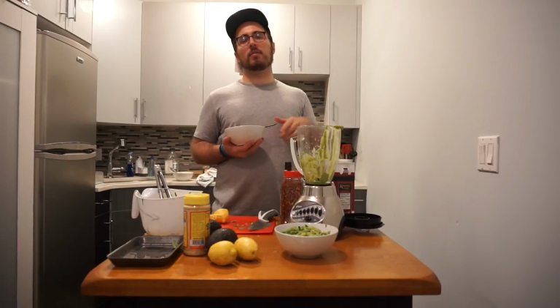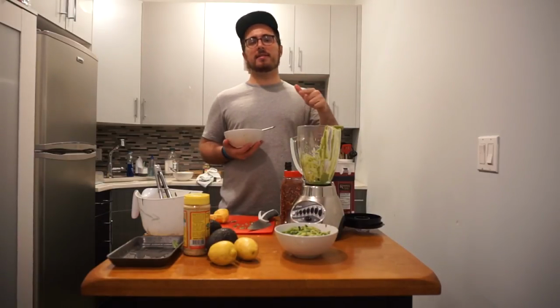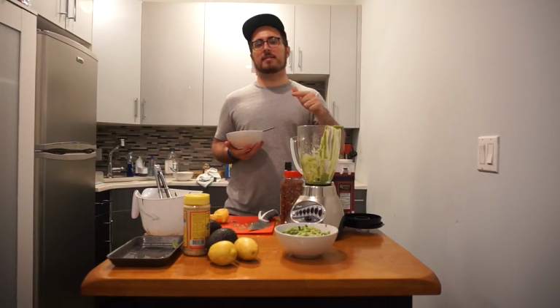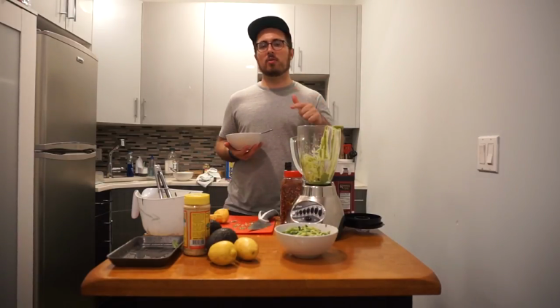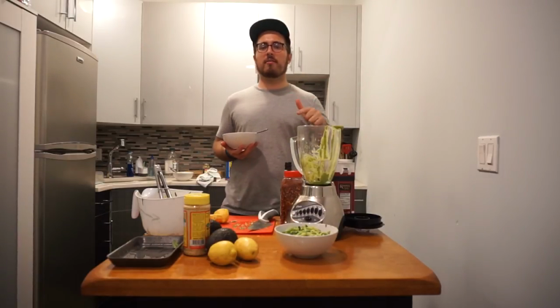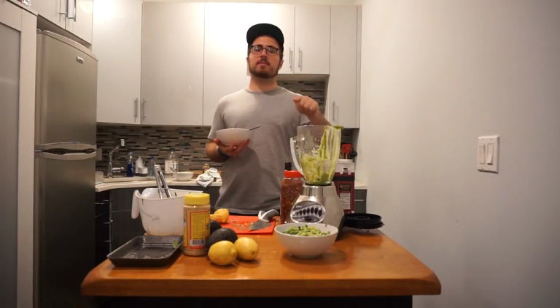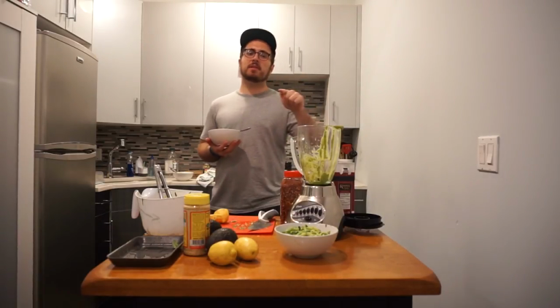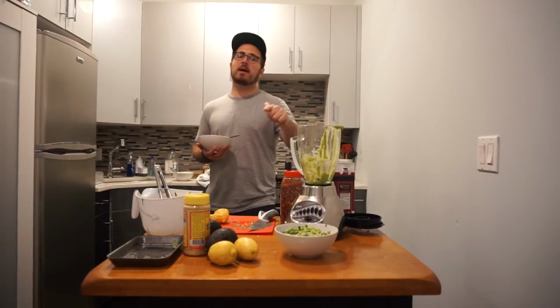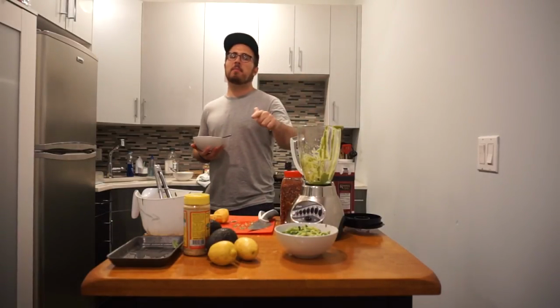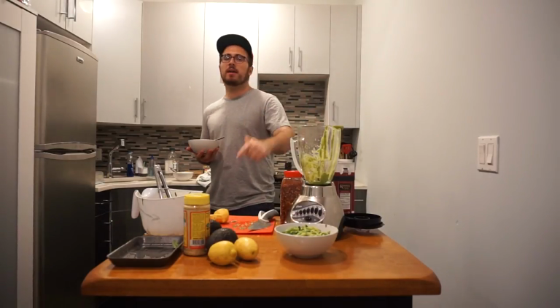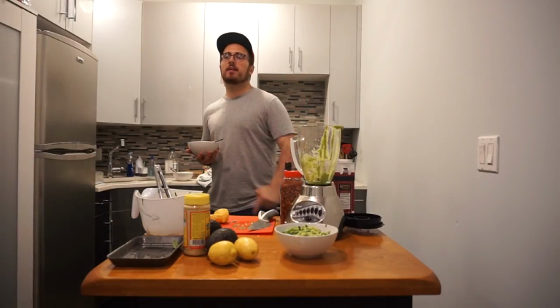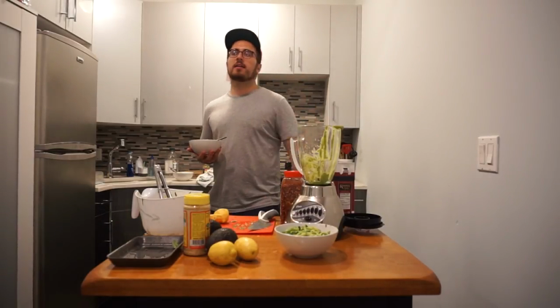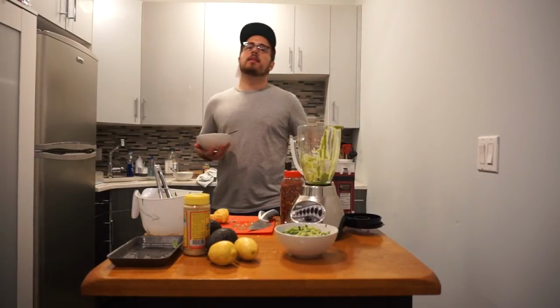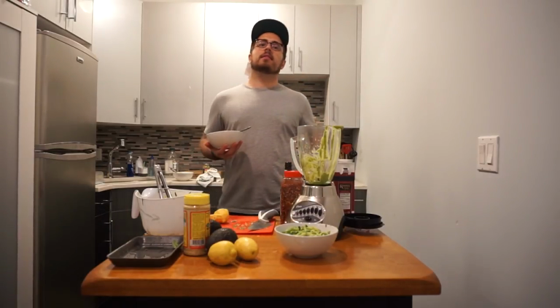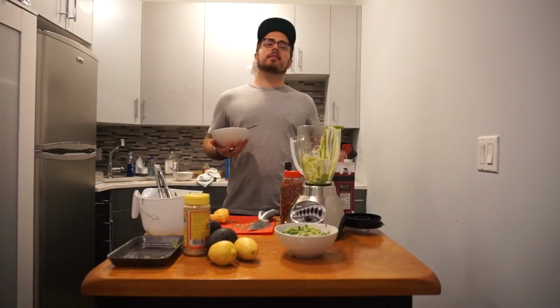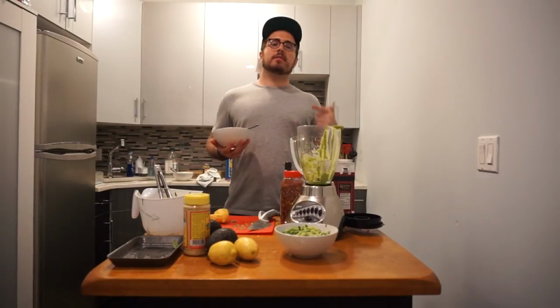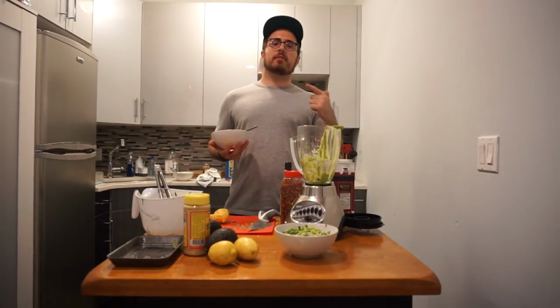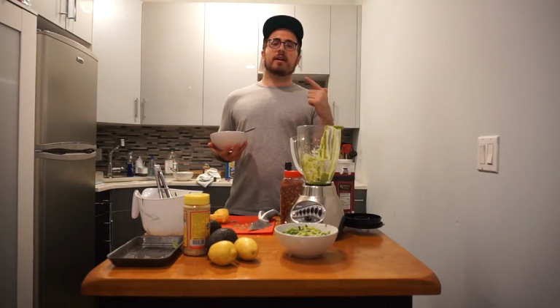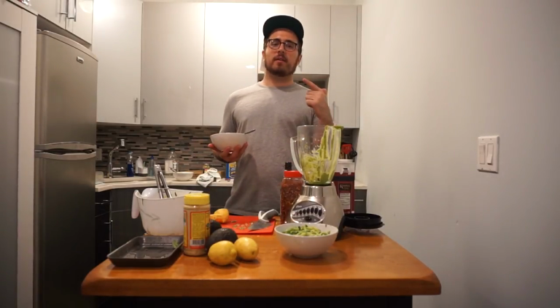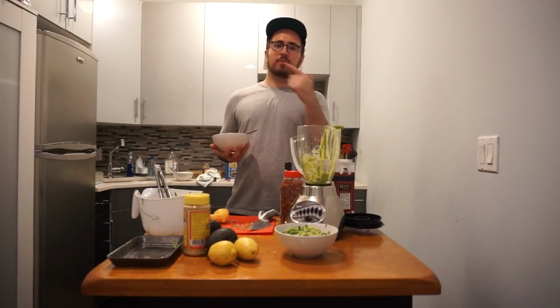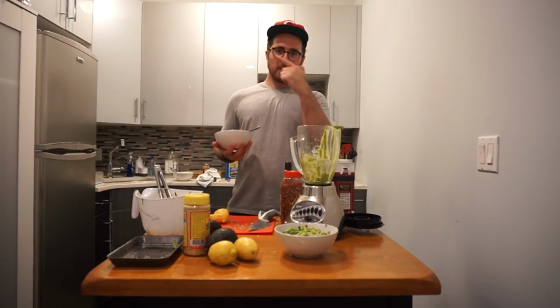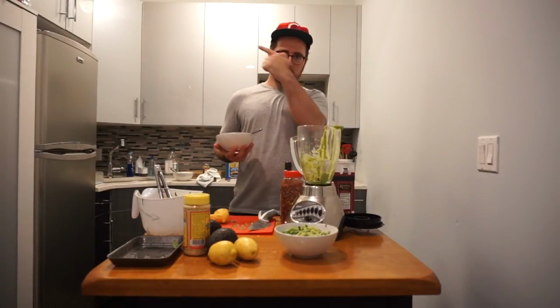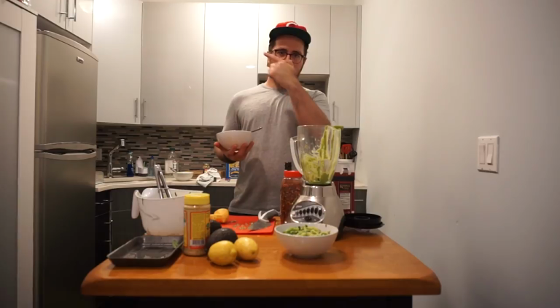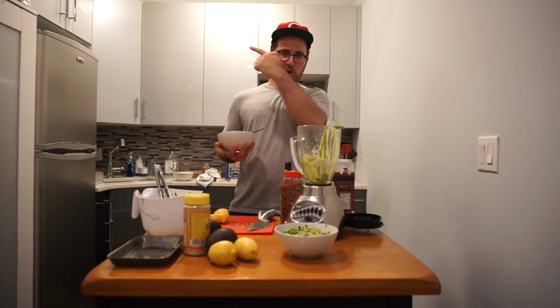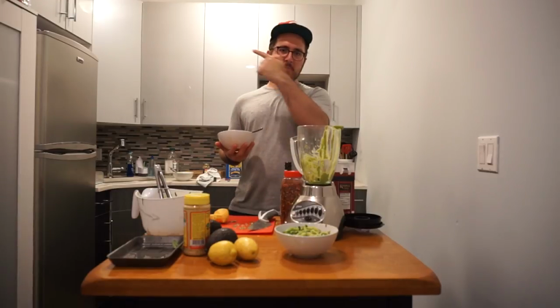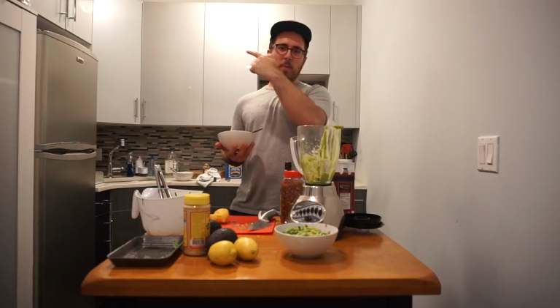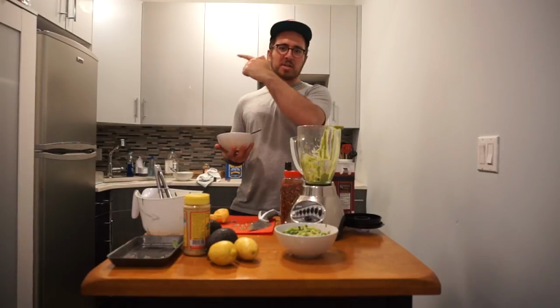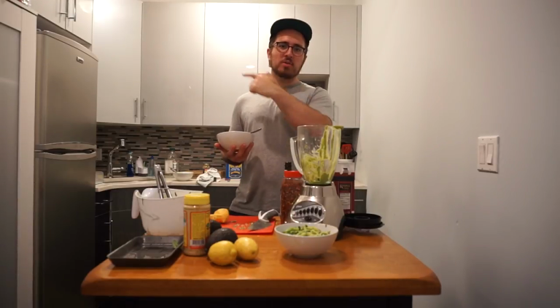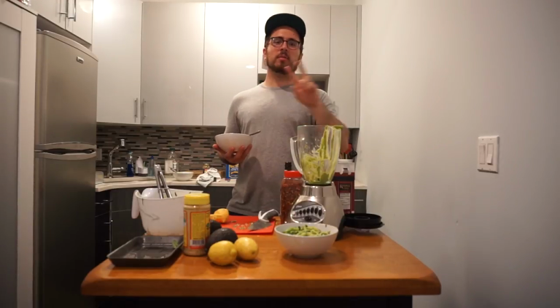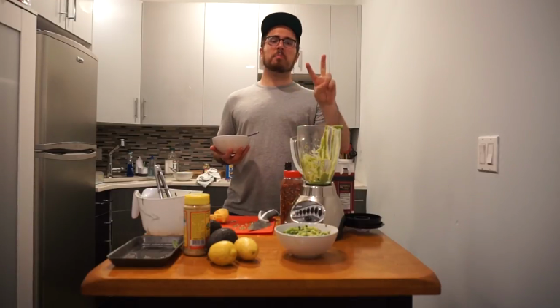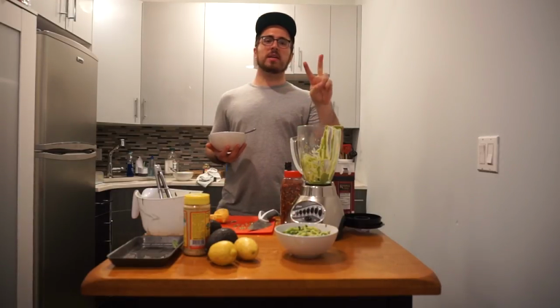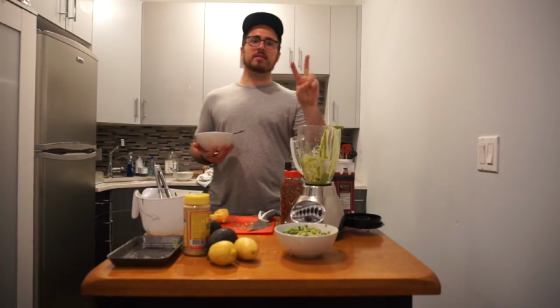If you want to see some more recipes by me, click this link right here. Peace.